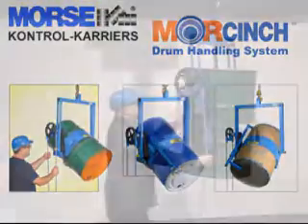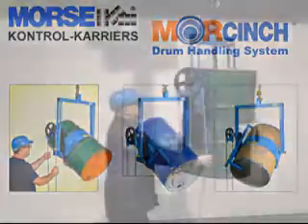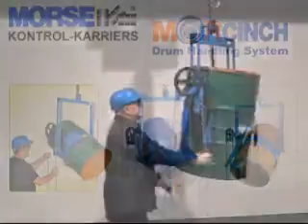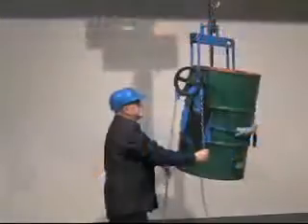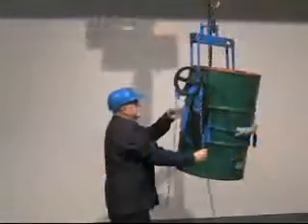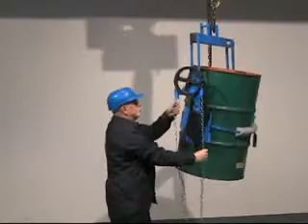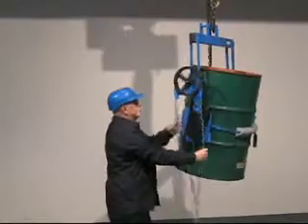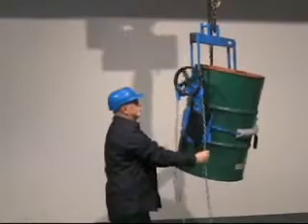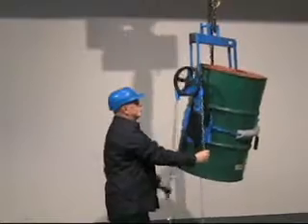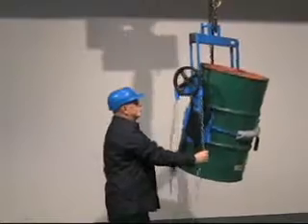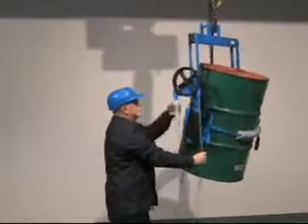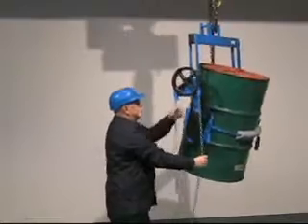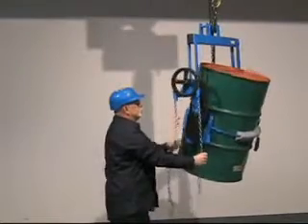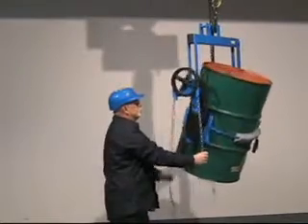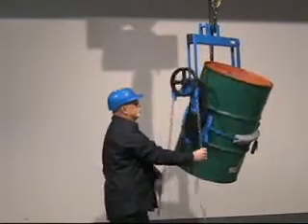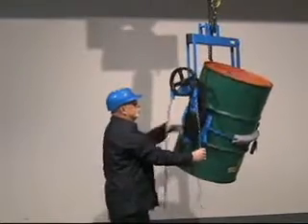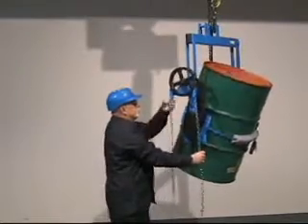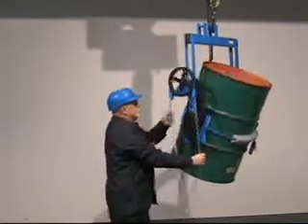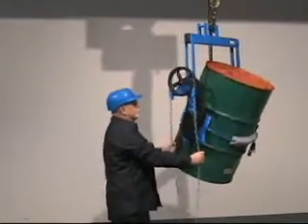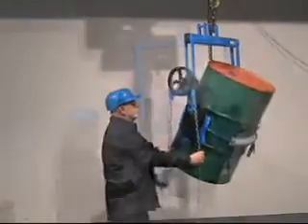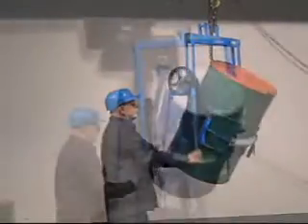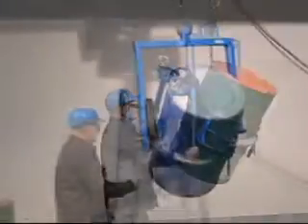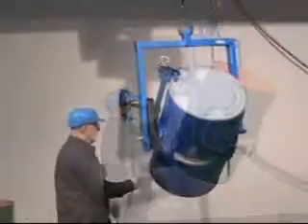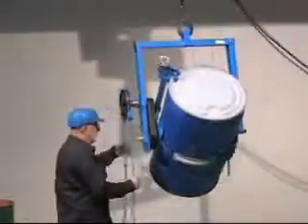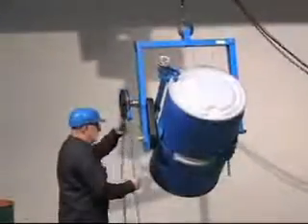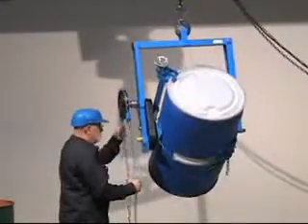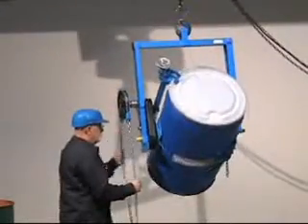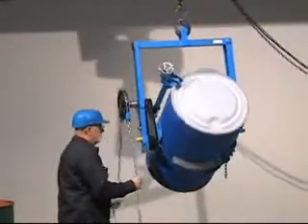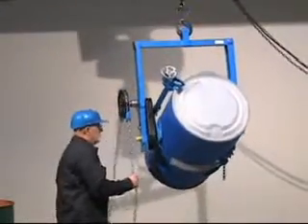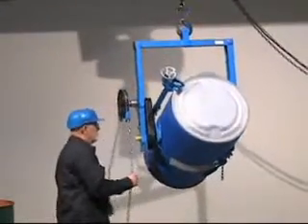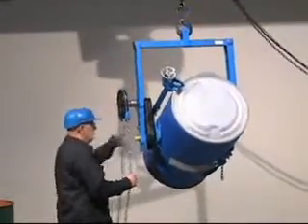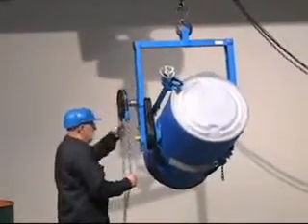Ever wish you could handle all your drums with one drum handler? Well now you can with the Morse Cinch Drum Handling System.